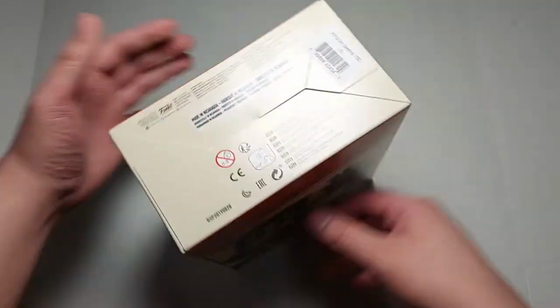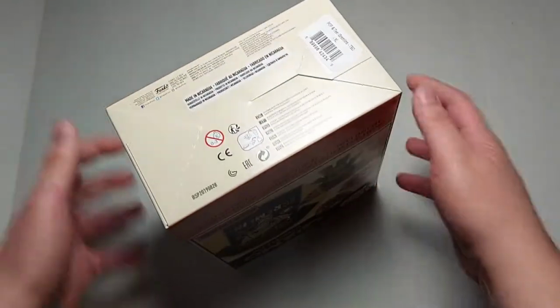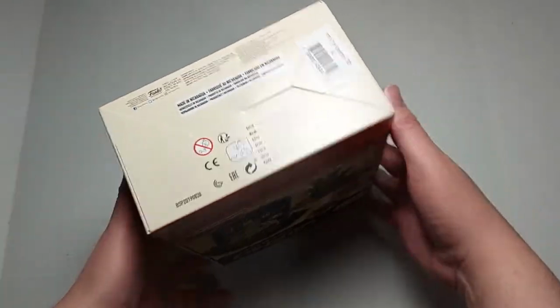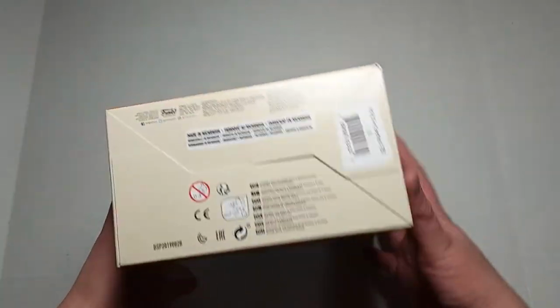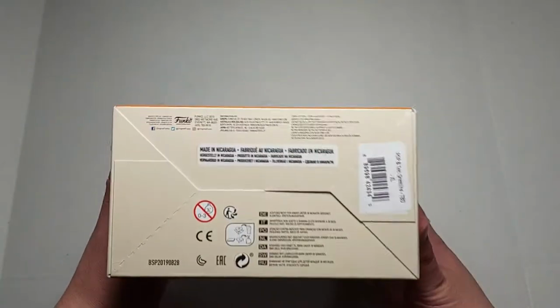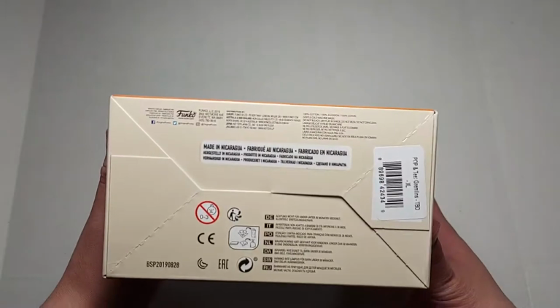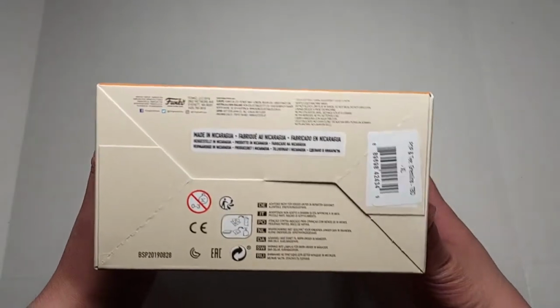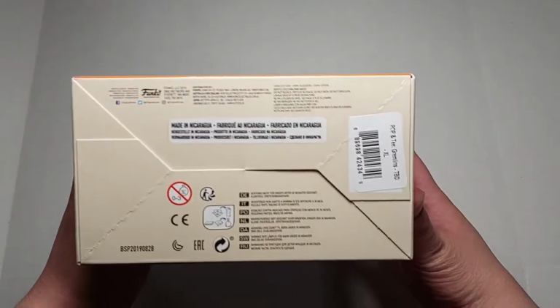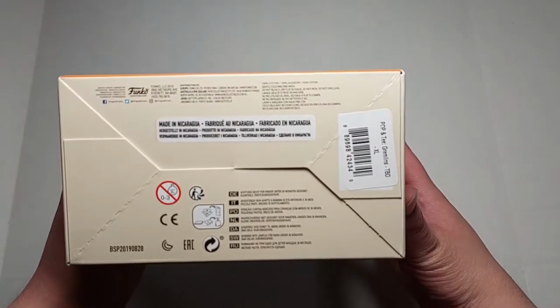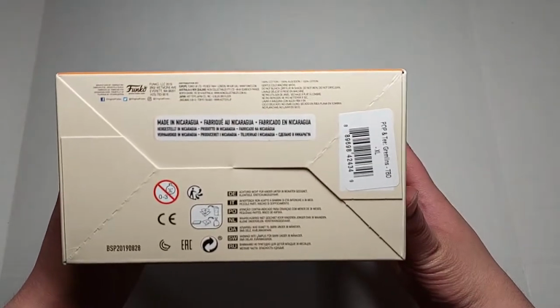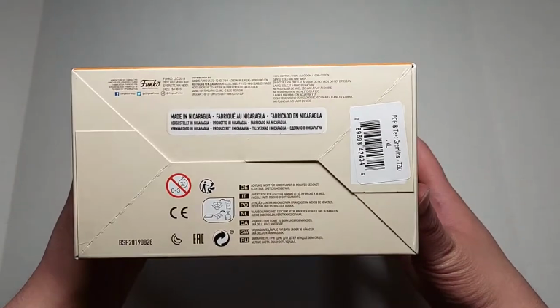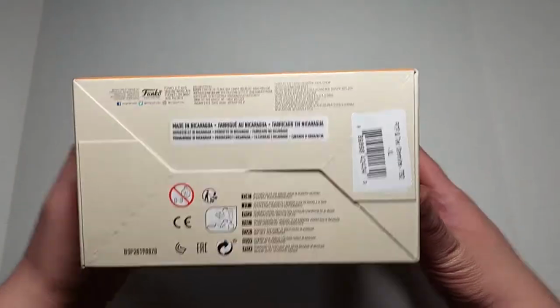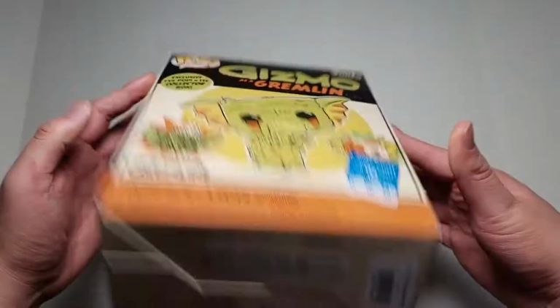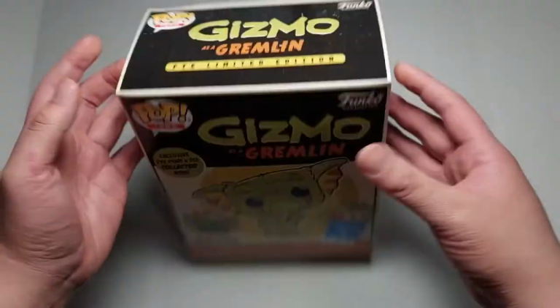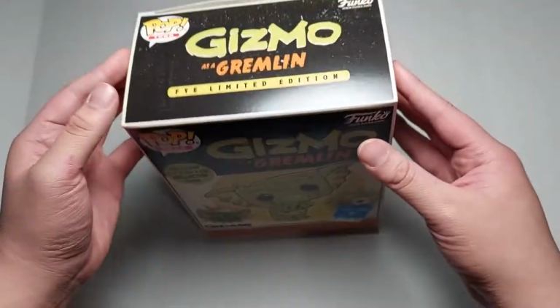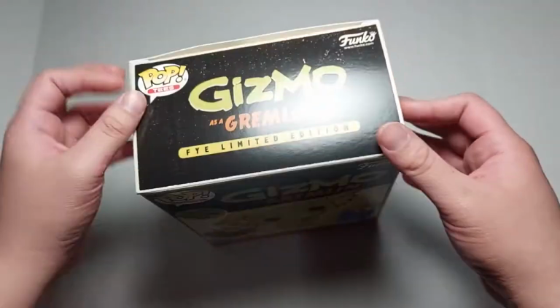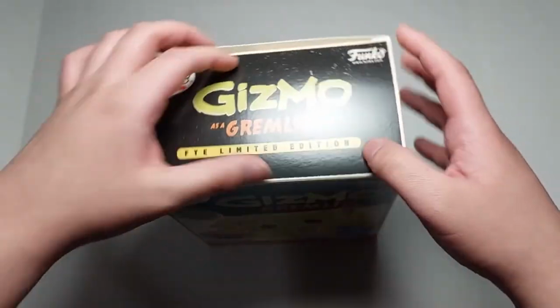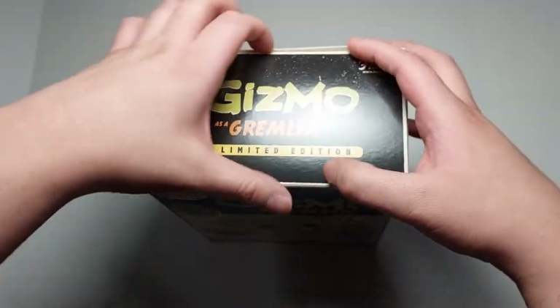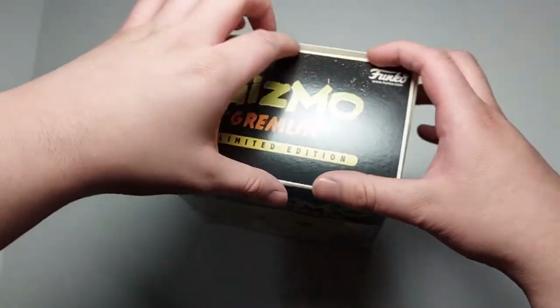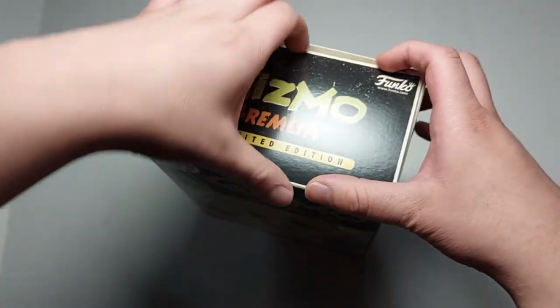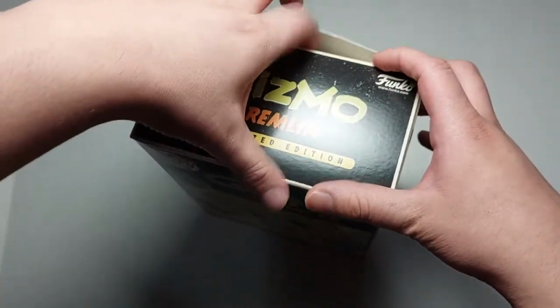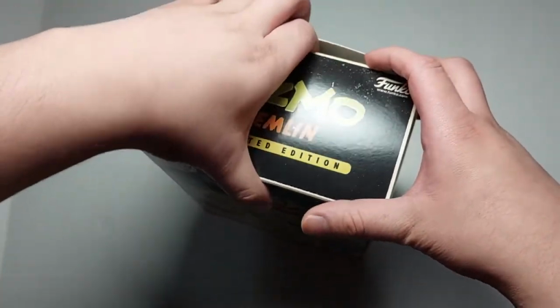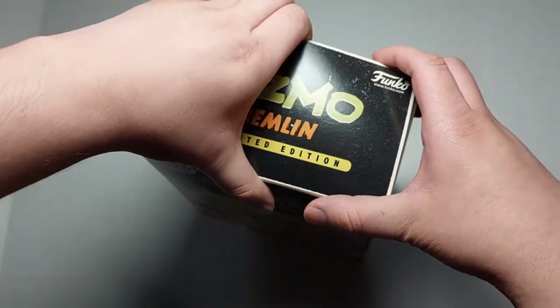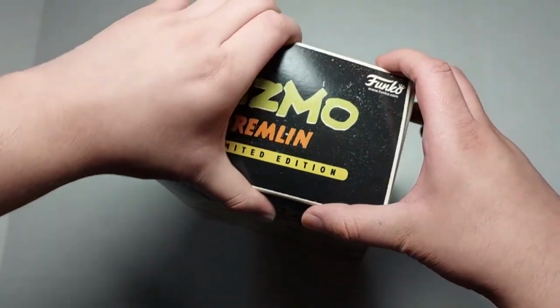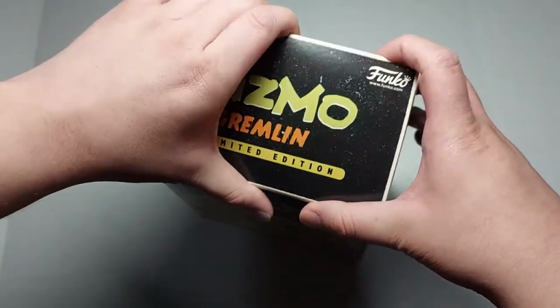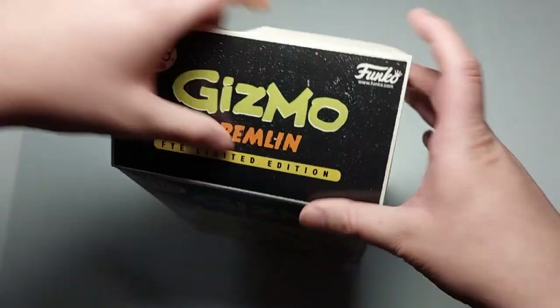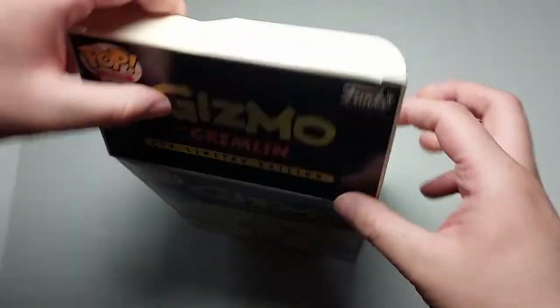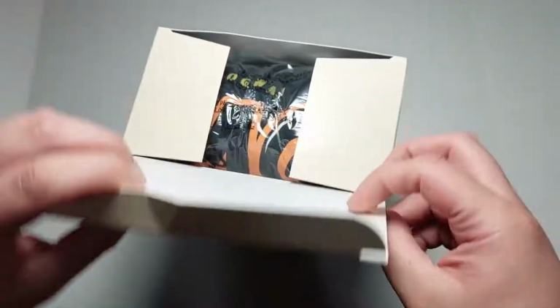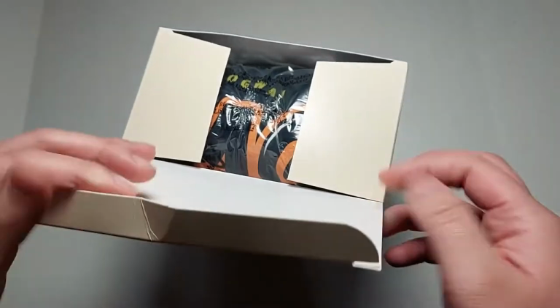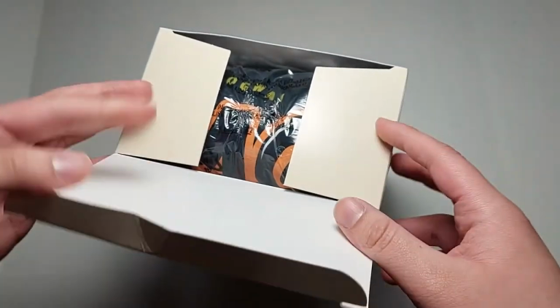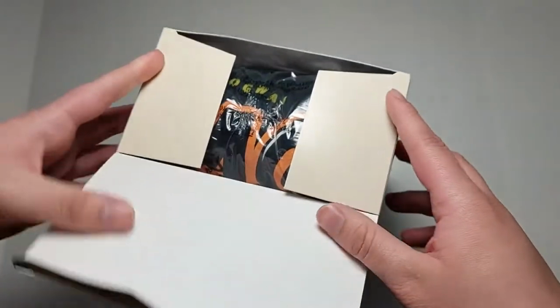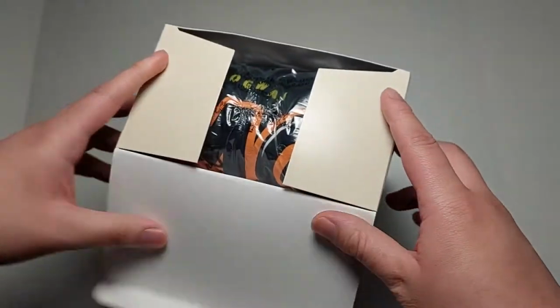It includes a t-shirt and vinyl figure. There's the box, there's the bottom if you guys care about the bottom. Now let's go ahead and open it up and see what we got inside.